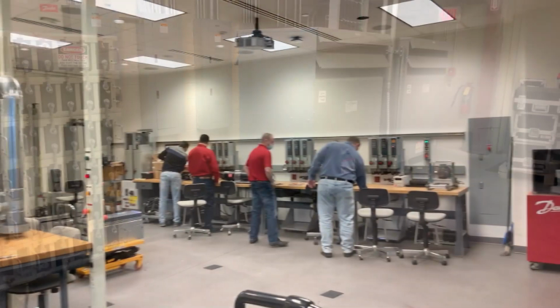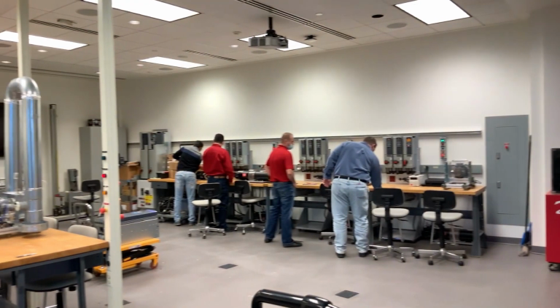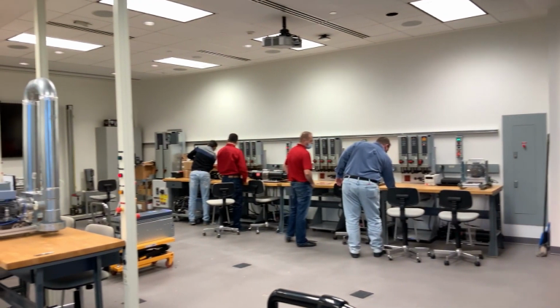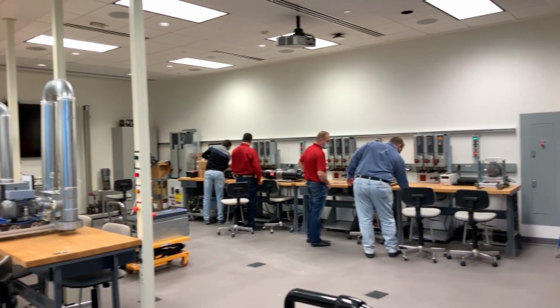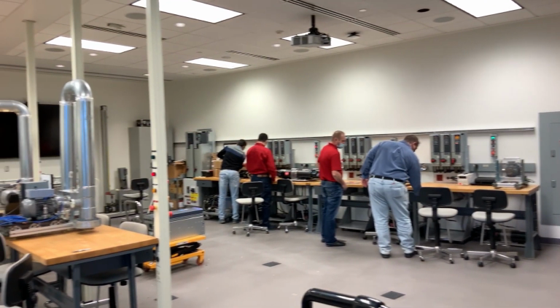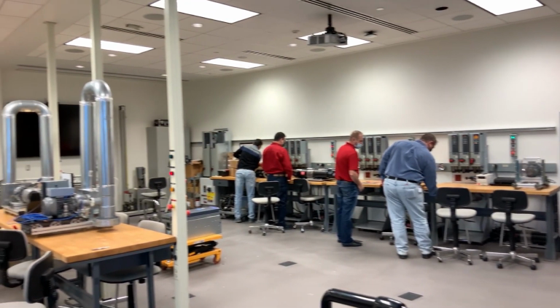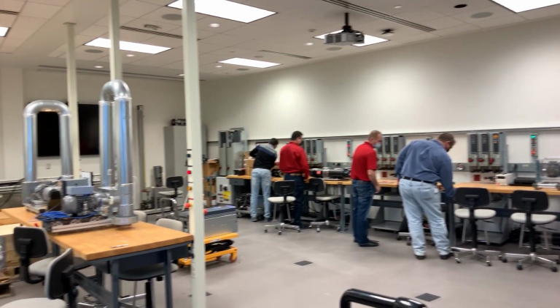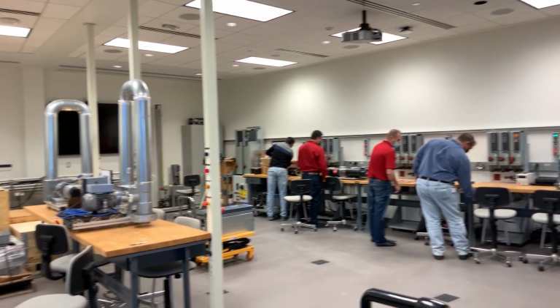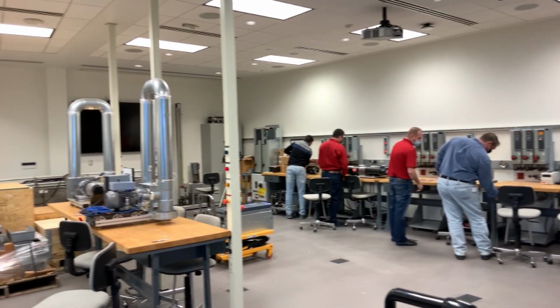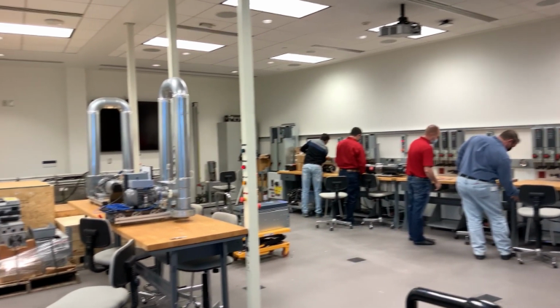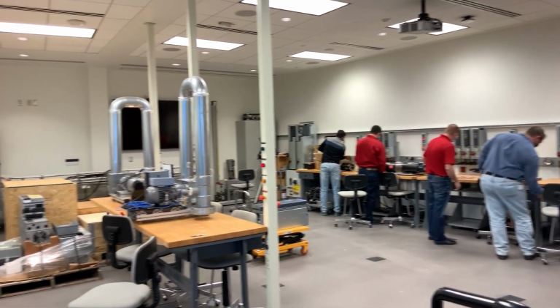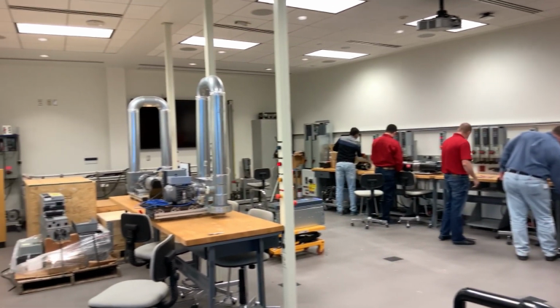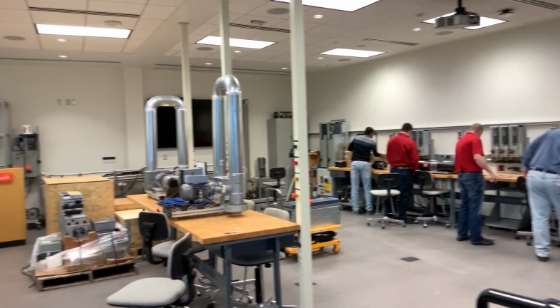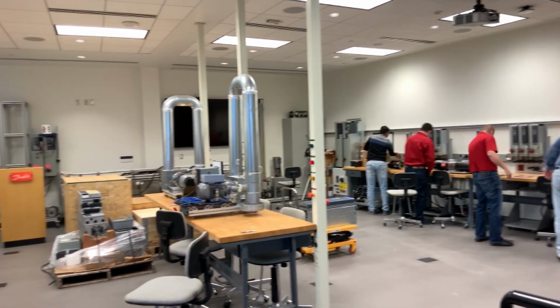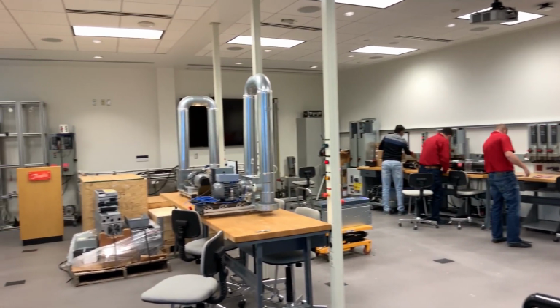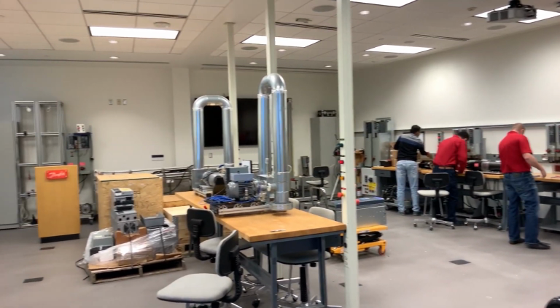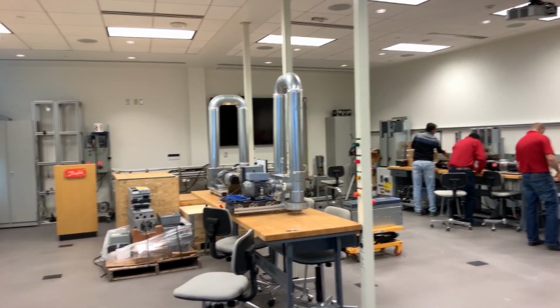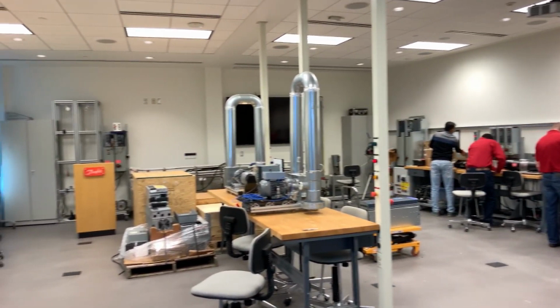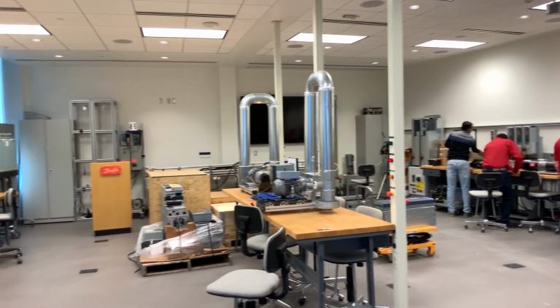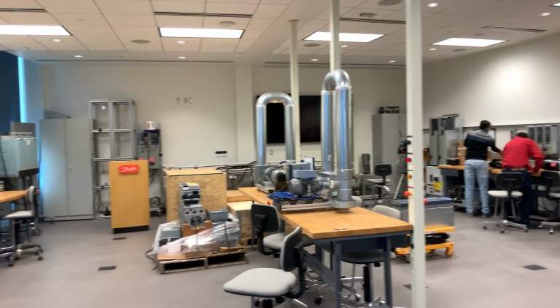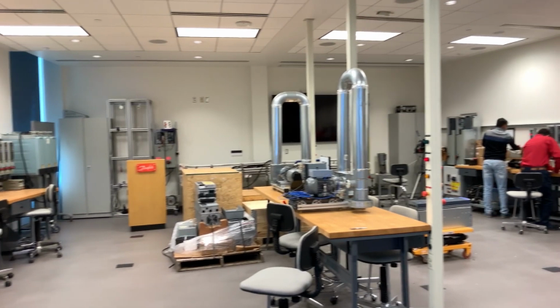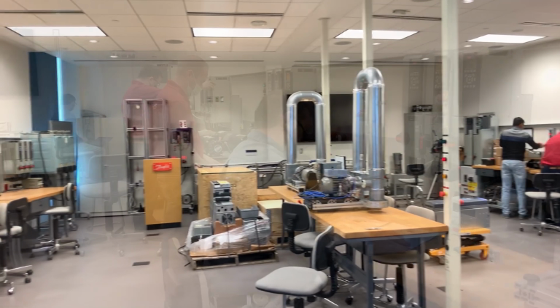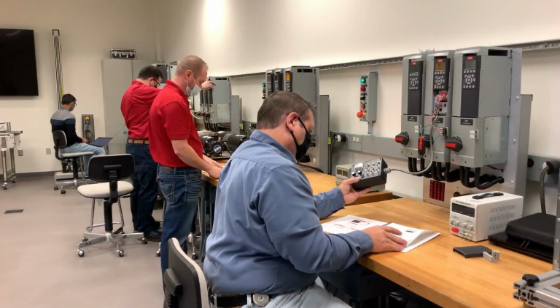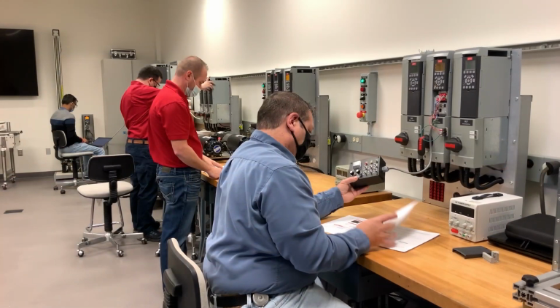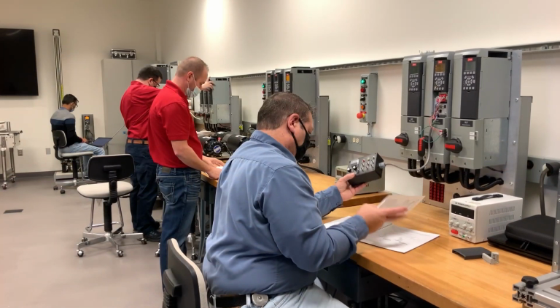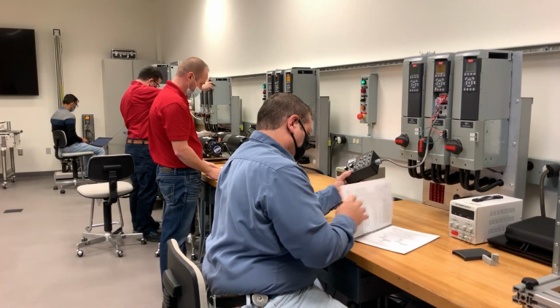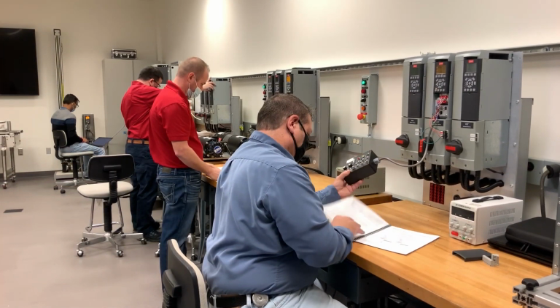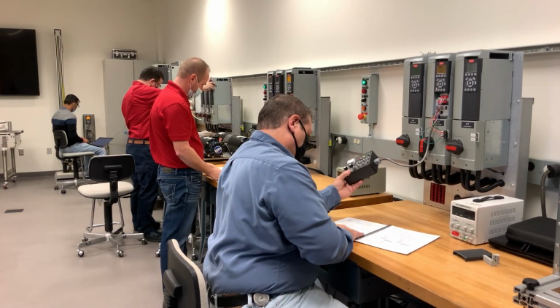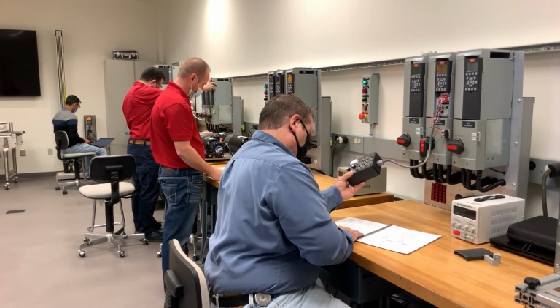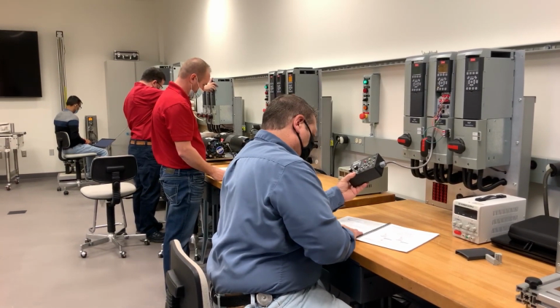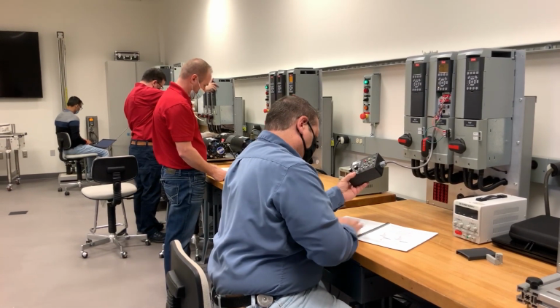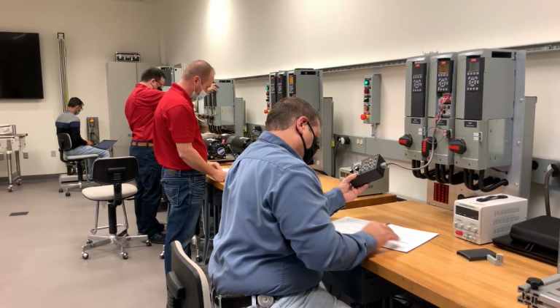Our newly expanded Training Center provides hands-on, in-person, and remote learning opportunities for Danfoss products and applications.